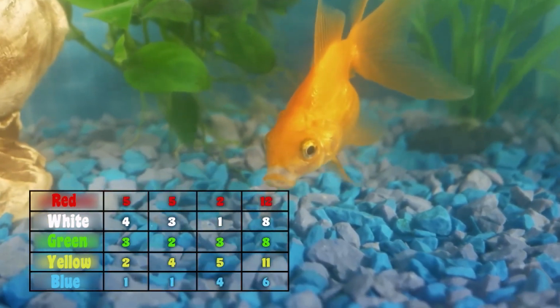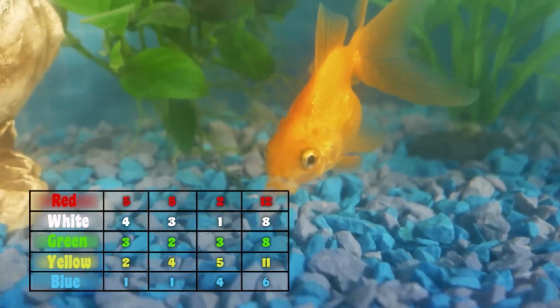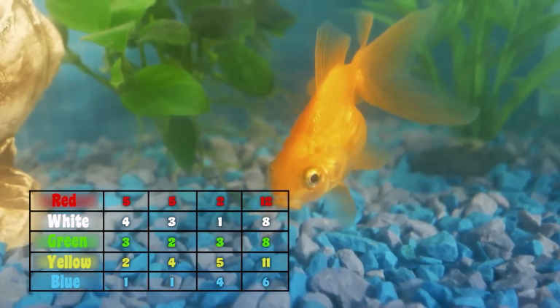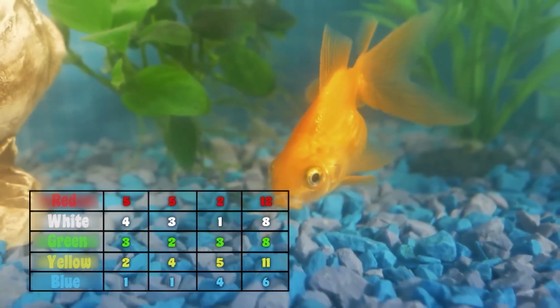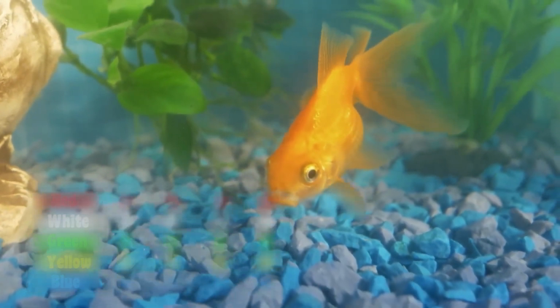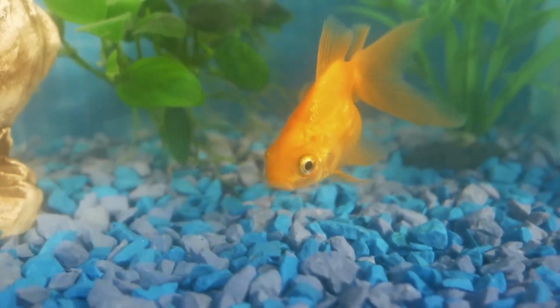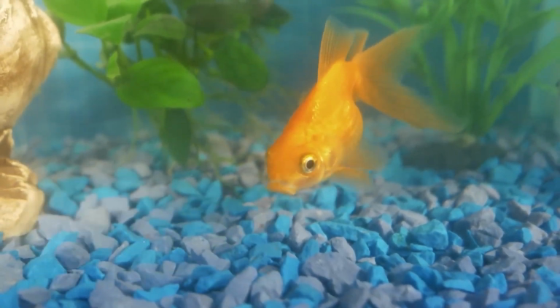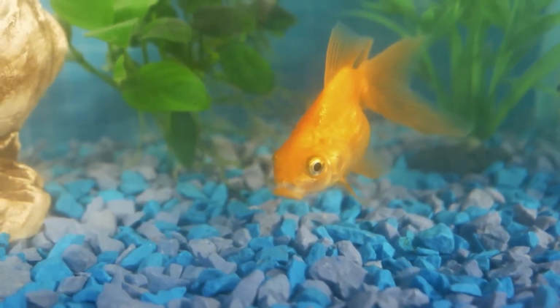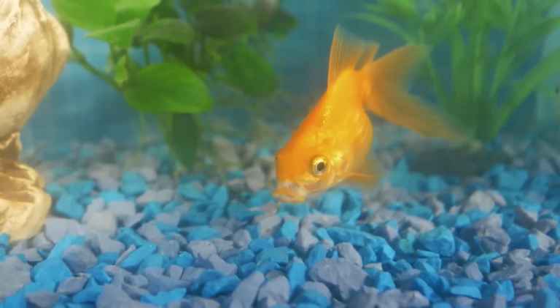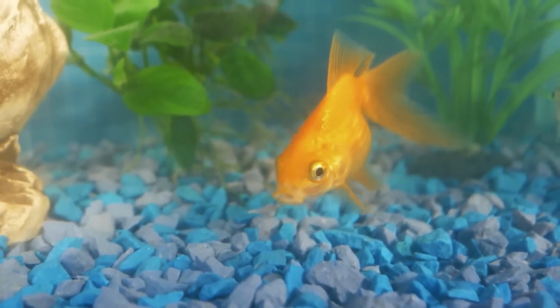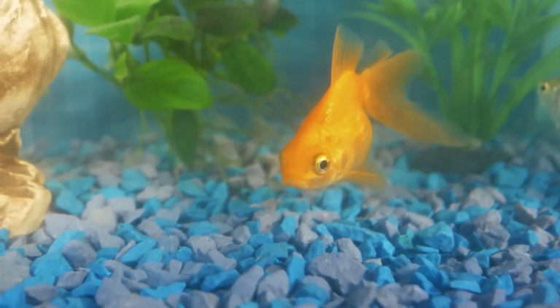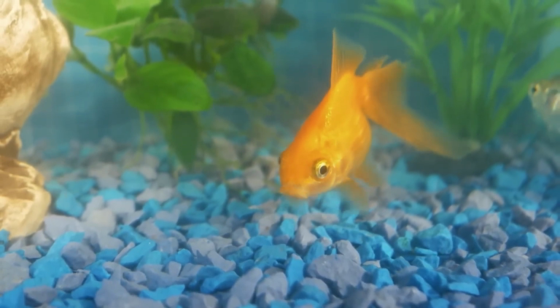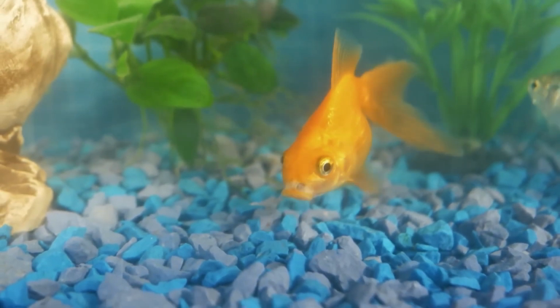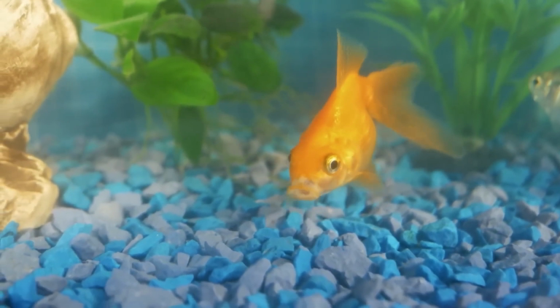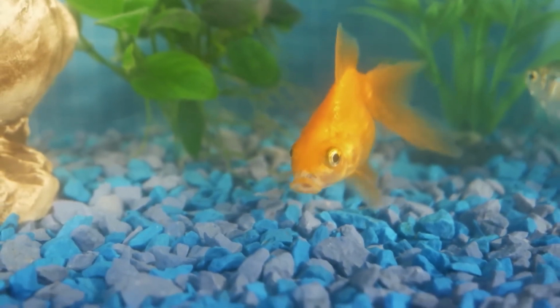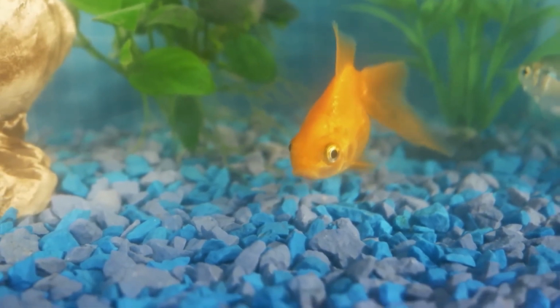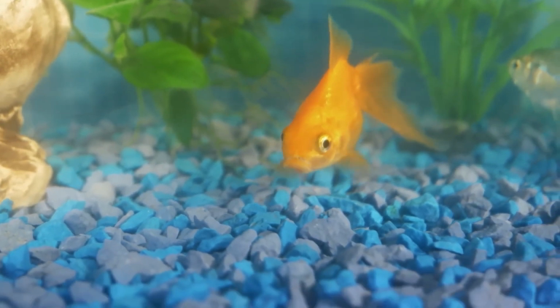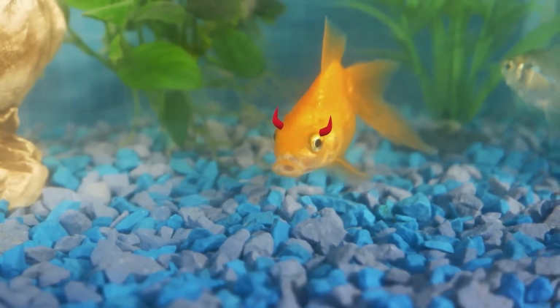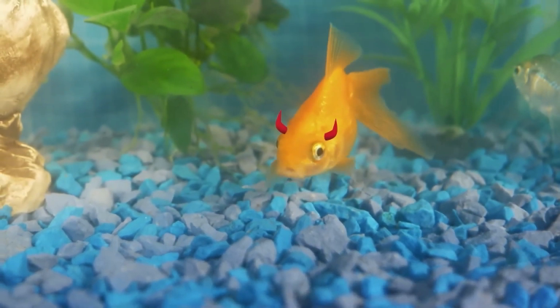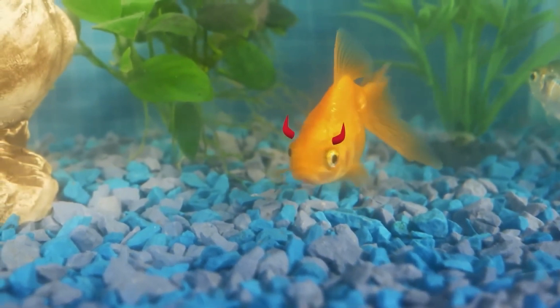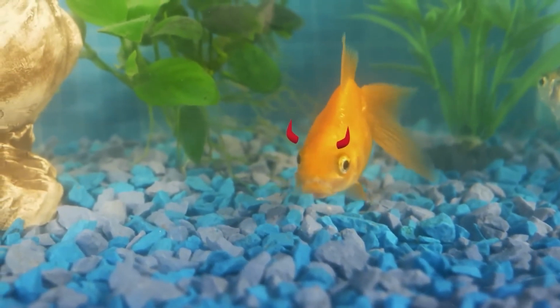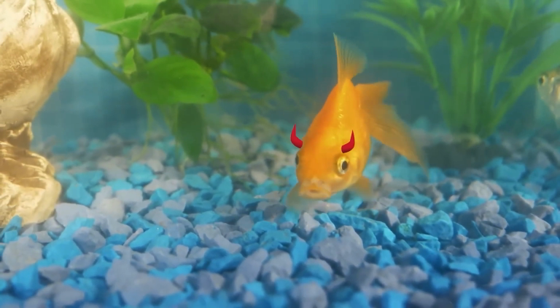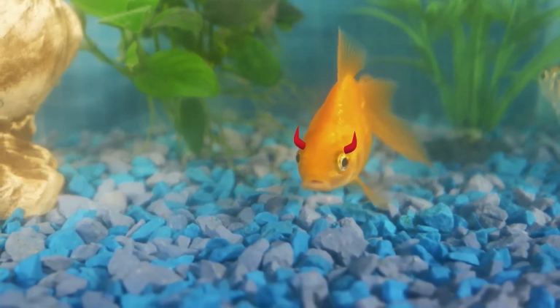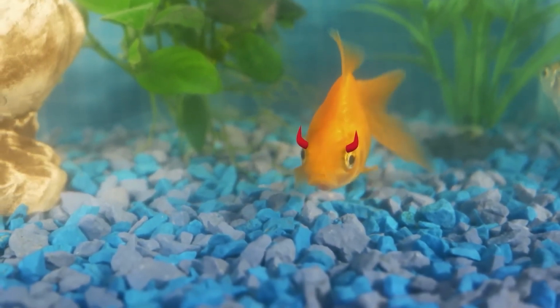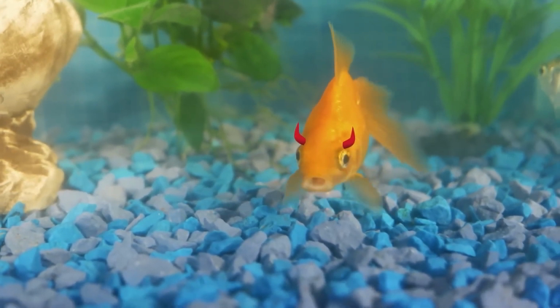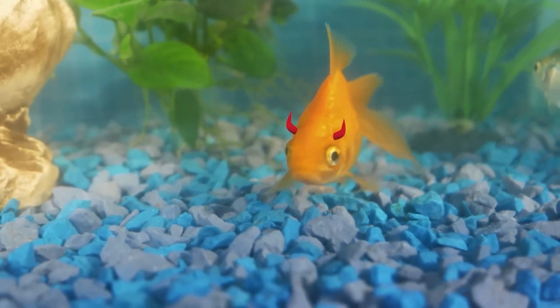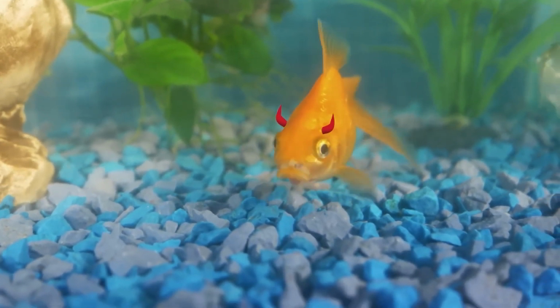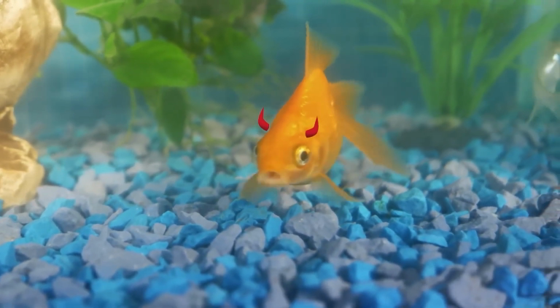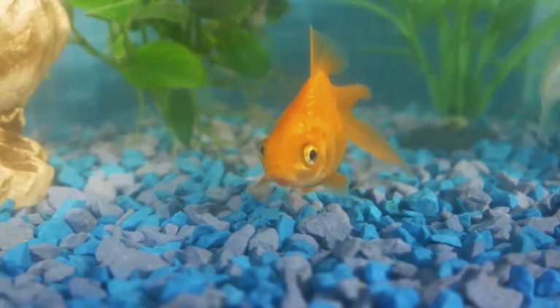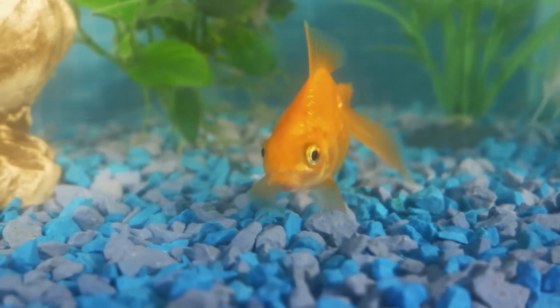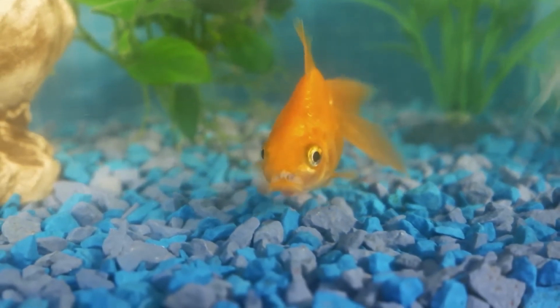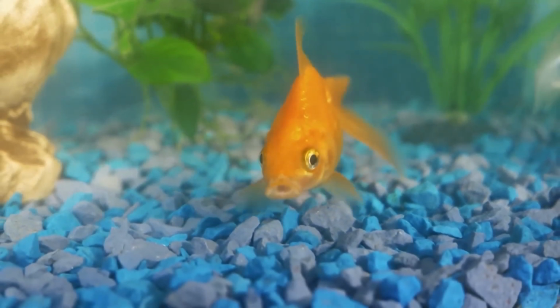The goldfish behaves like a bull — it is so attracted to the red color, although yellow is not far behind.